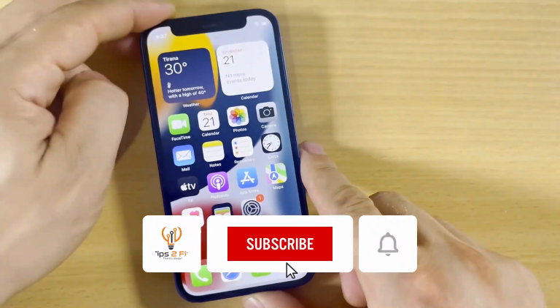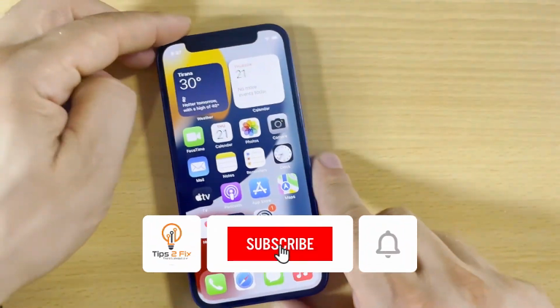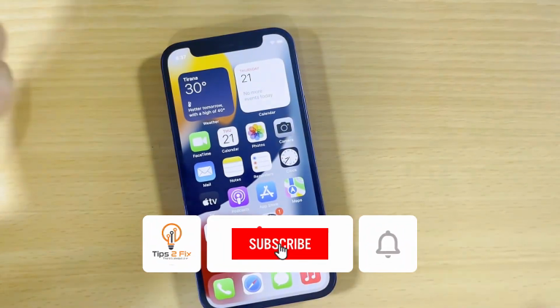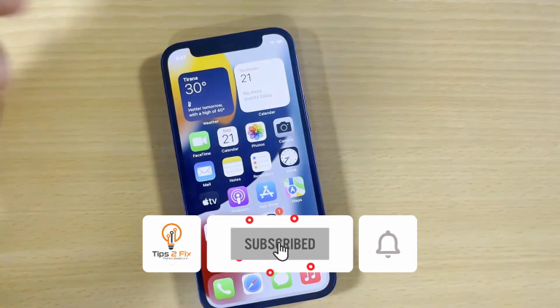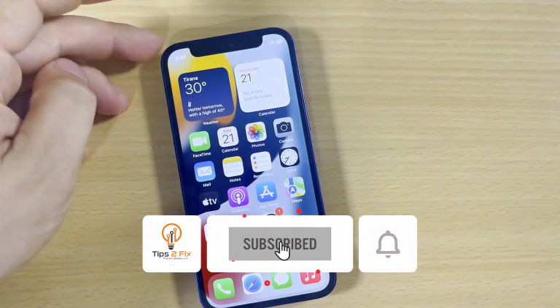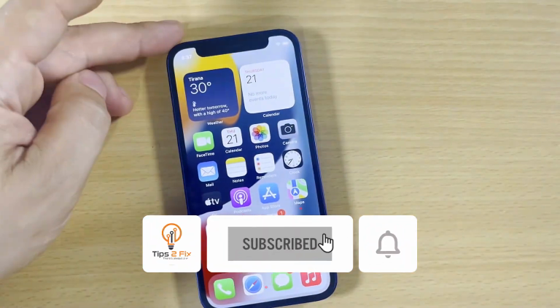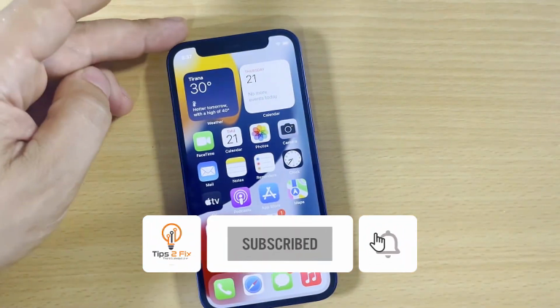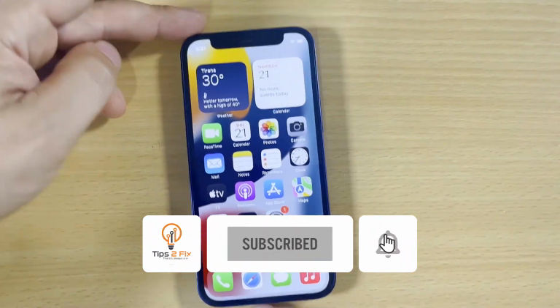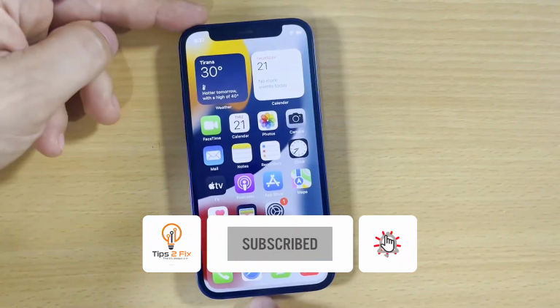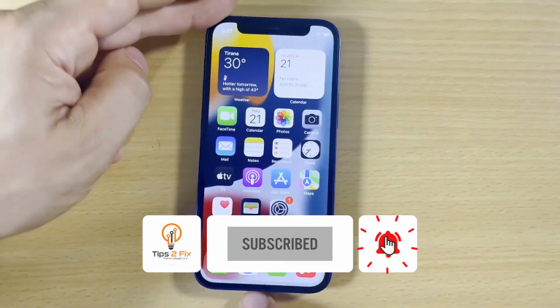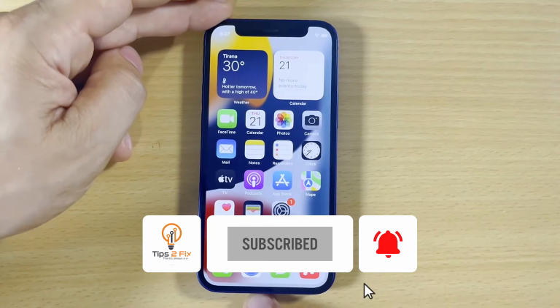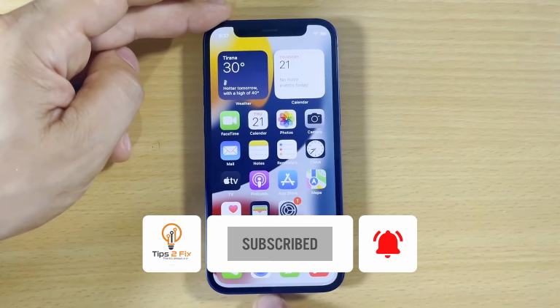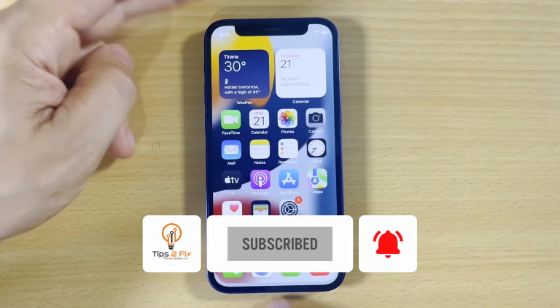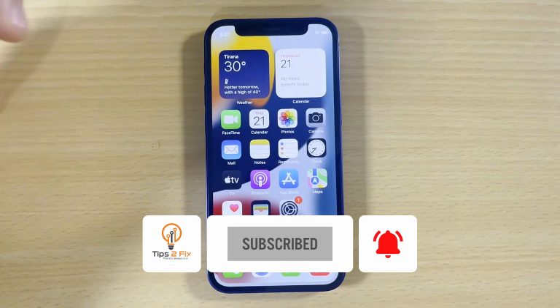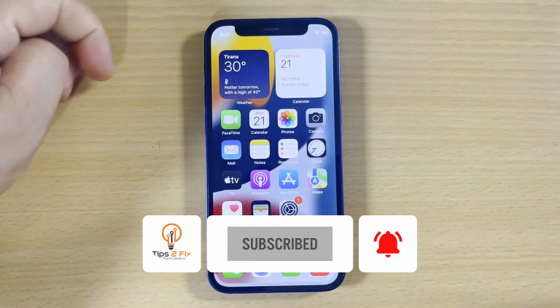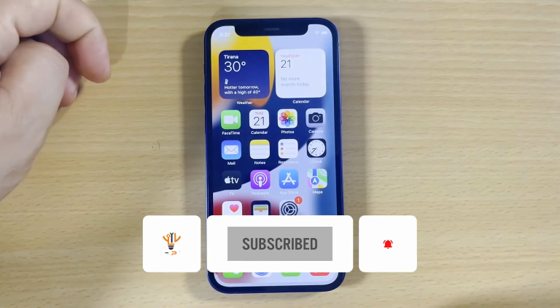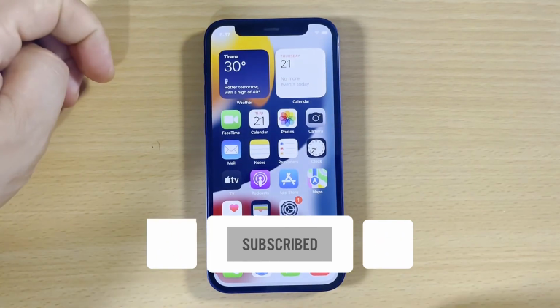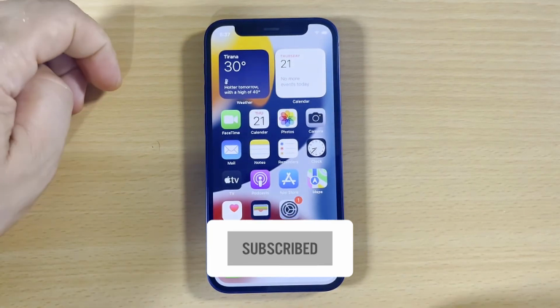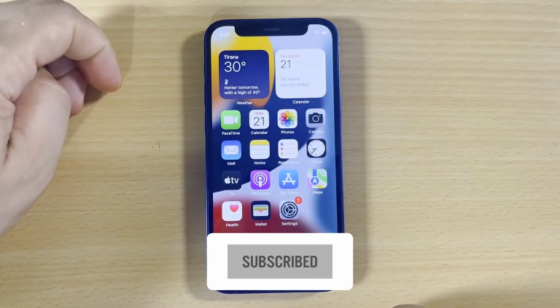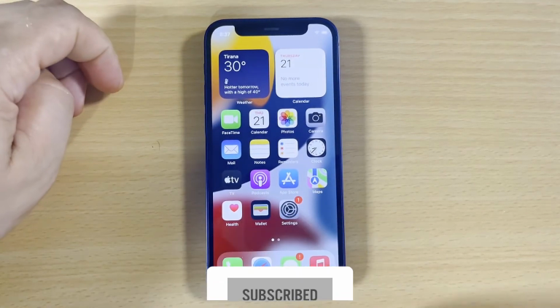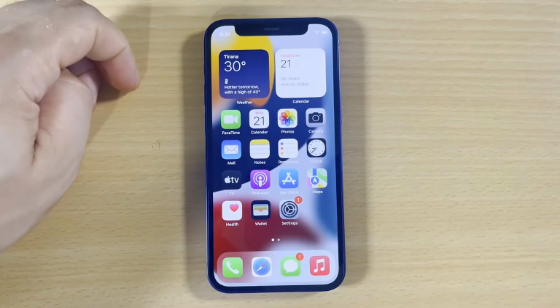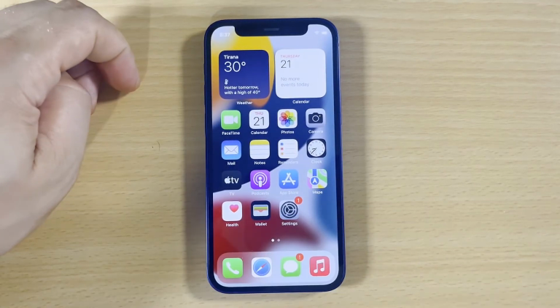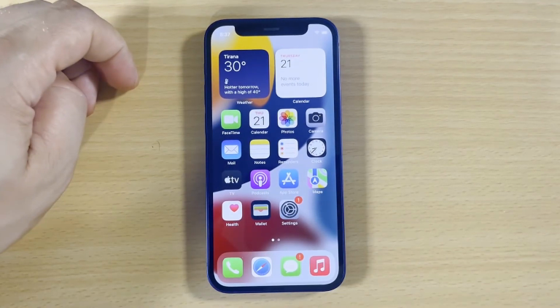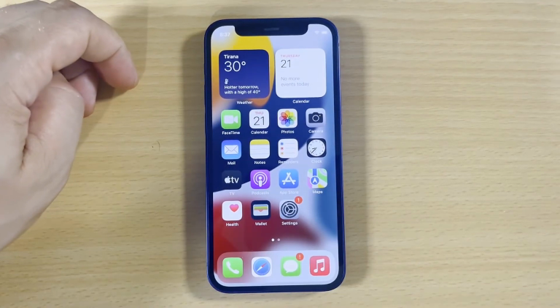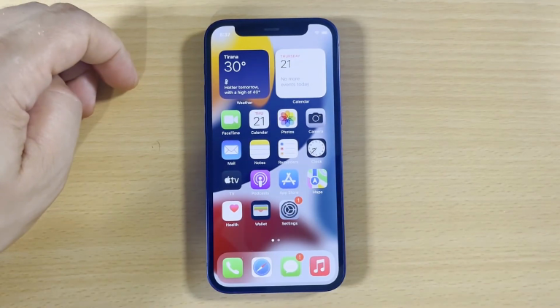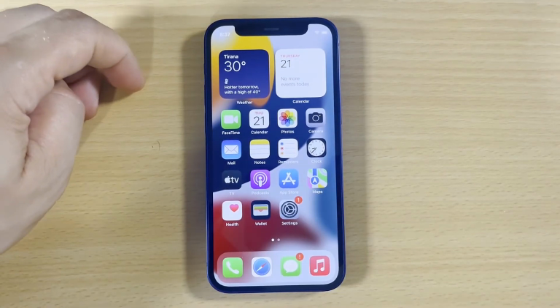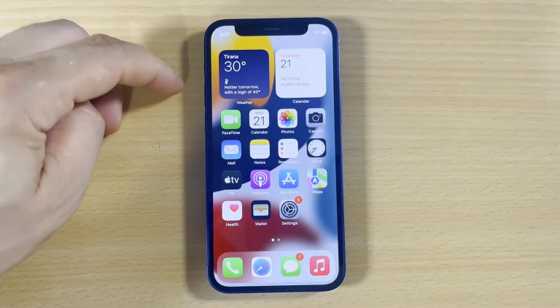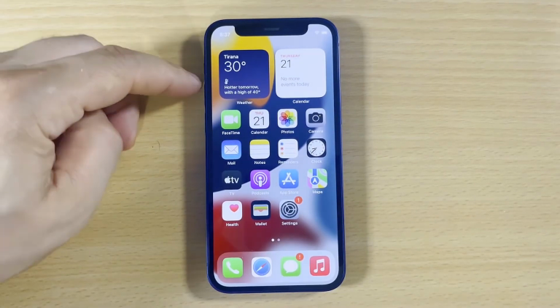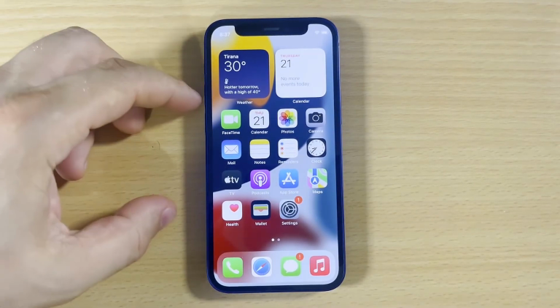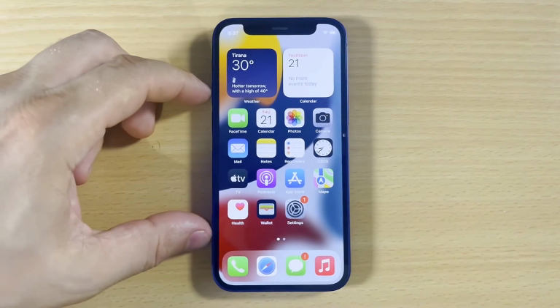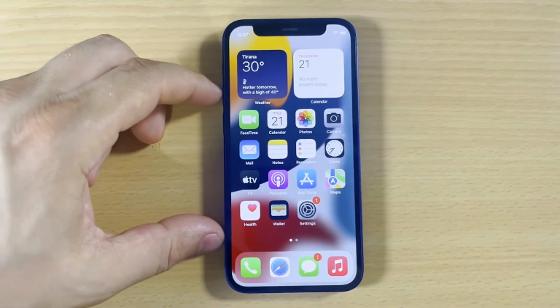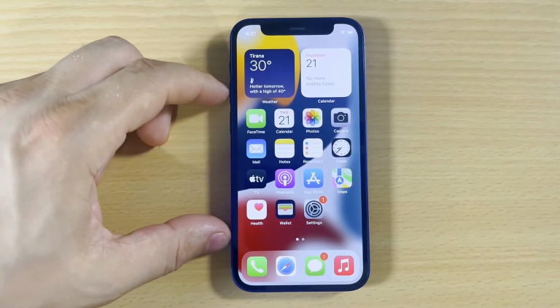Thank you guys for watching this video tutorial. If you have any questions, just write a comment in the comment area. God bless you, see you on the next video tutorial.